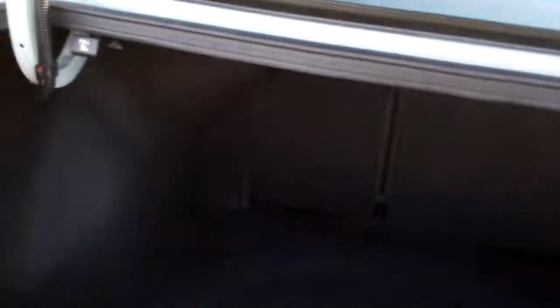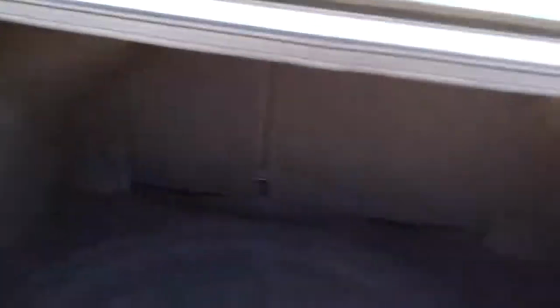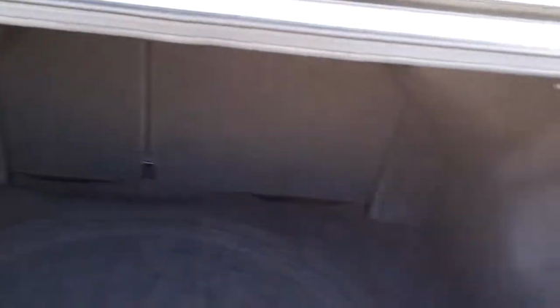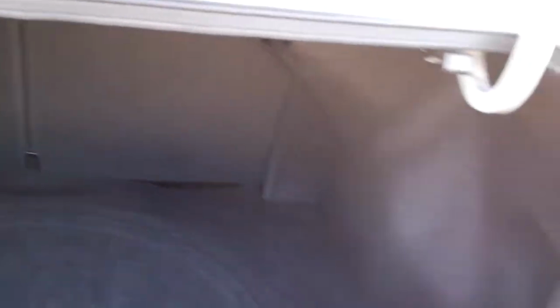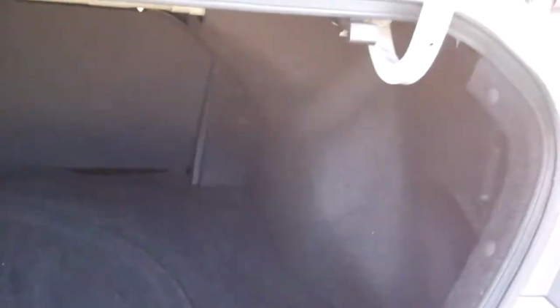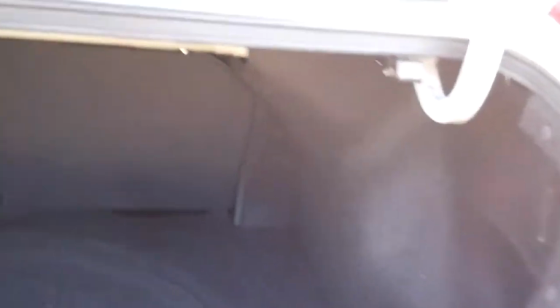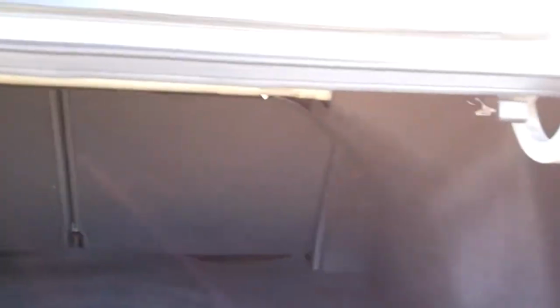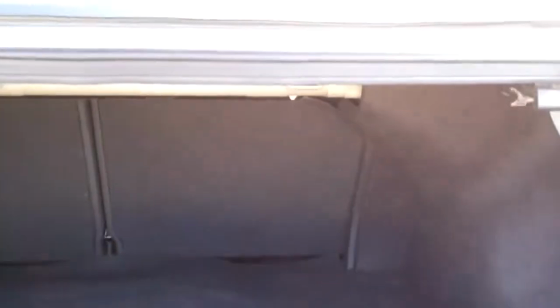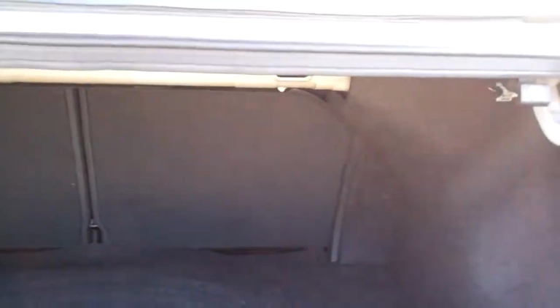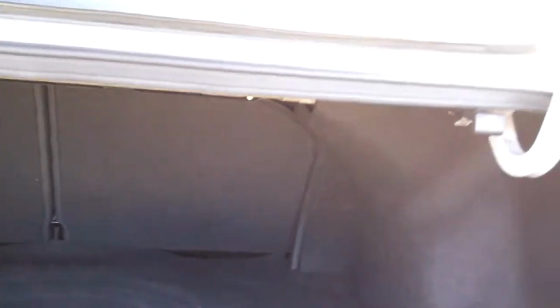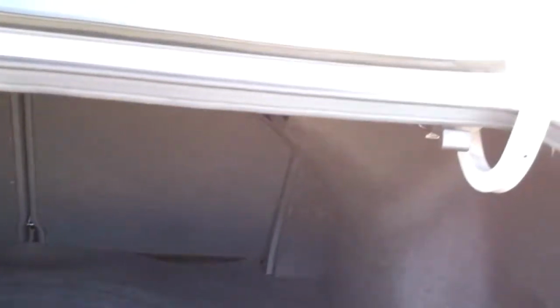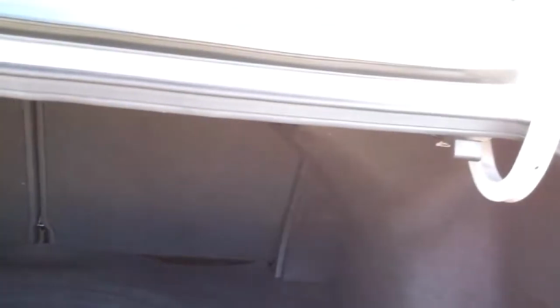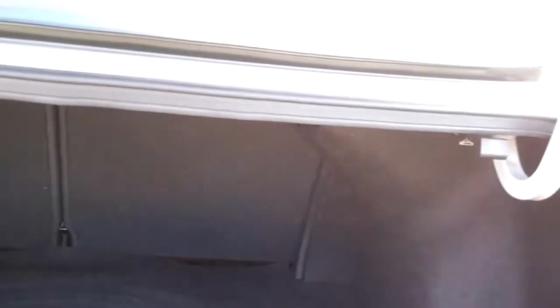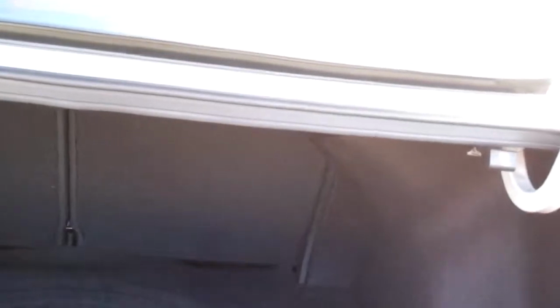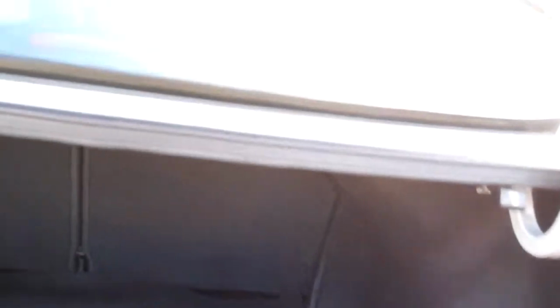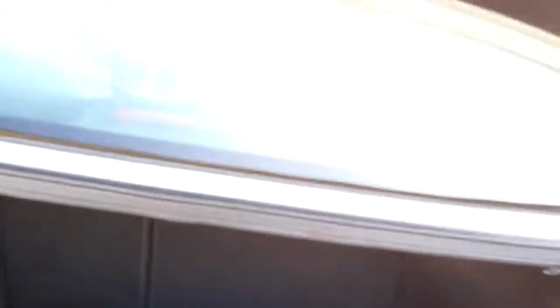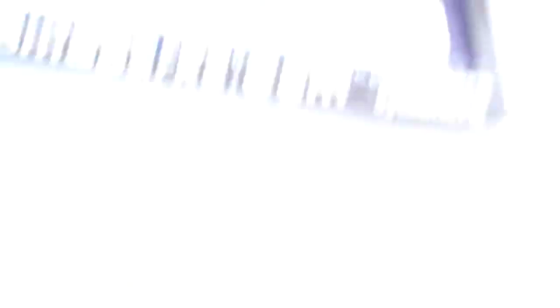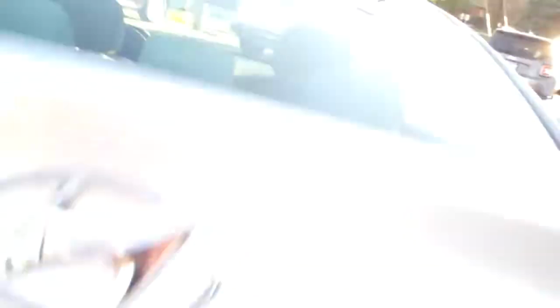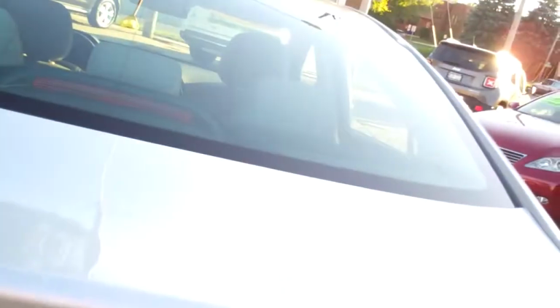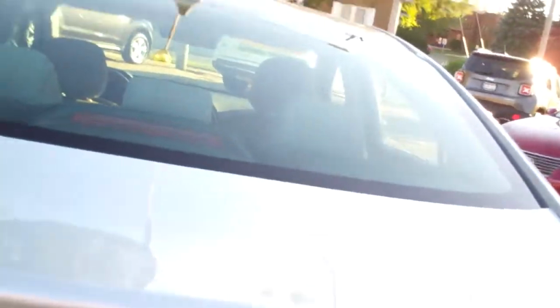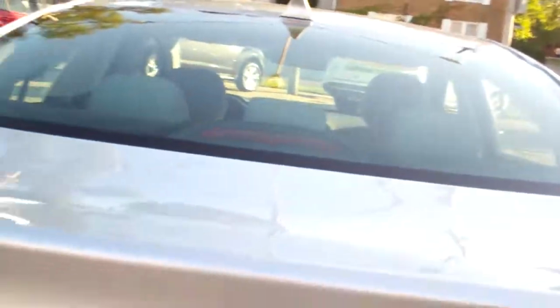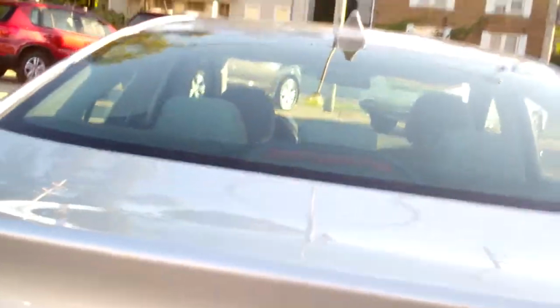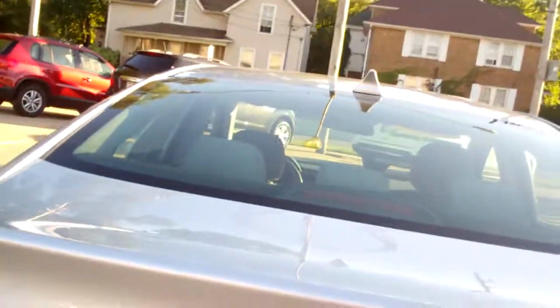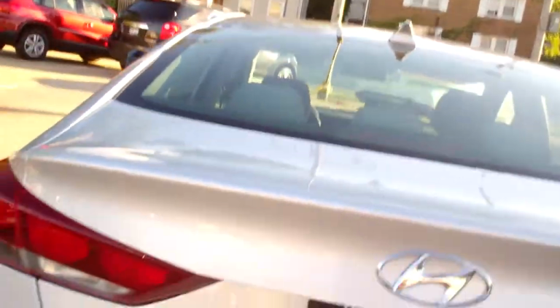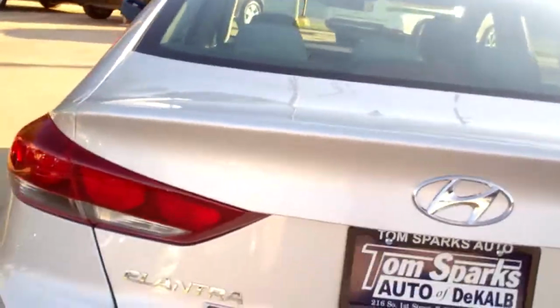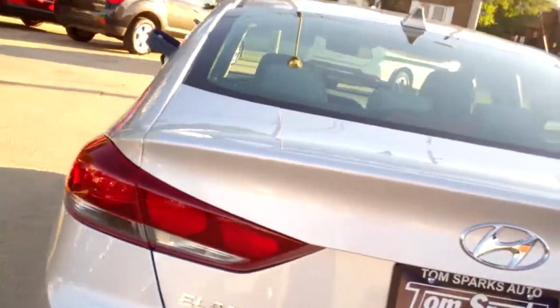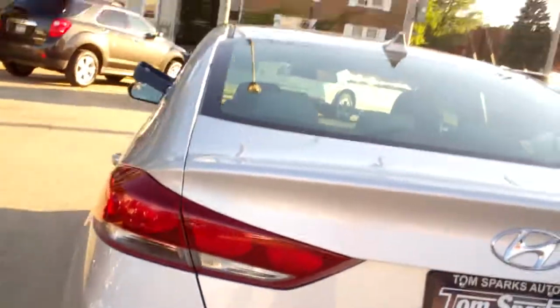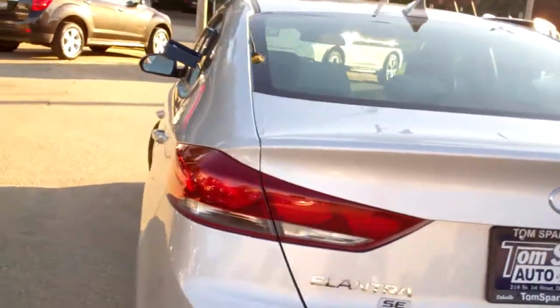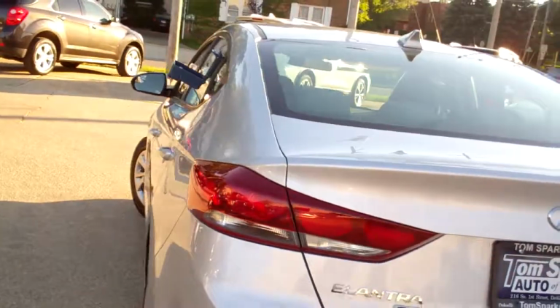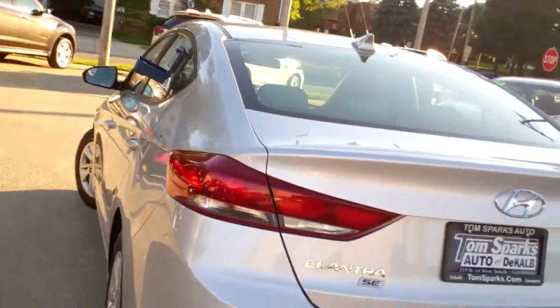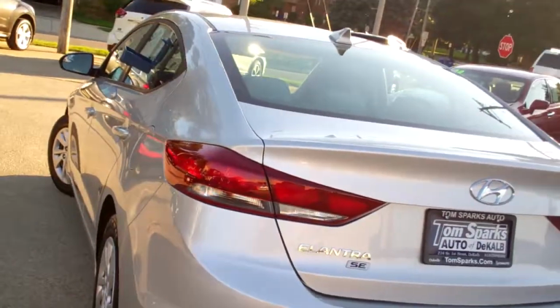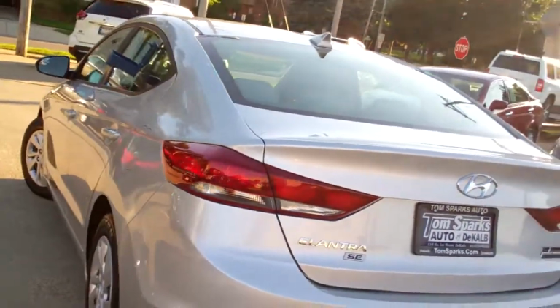We got keyless entry into the car and keyless entry into the trunk. Wow, nice big trunk. Split fold seats, so you can put them down one at a time — put some longer items in there if you need to.